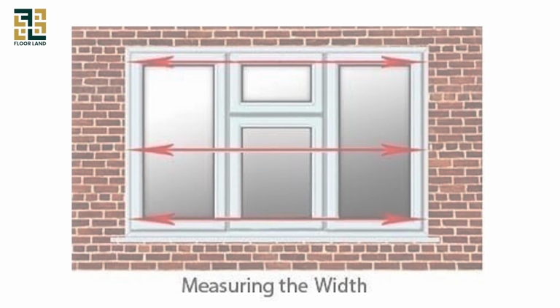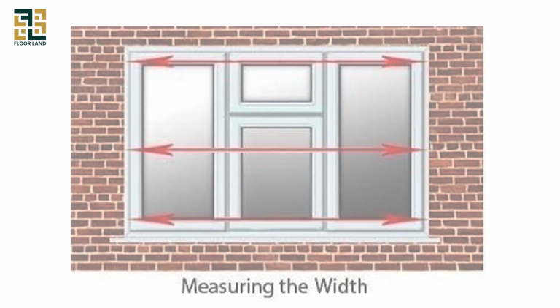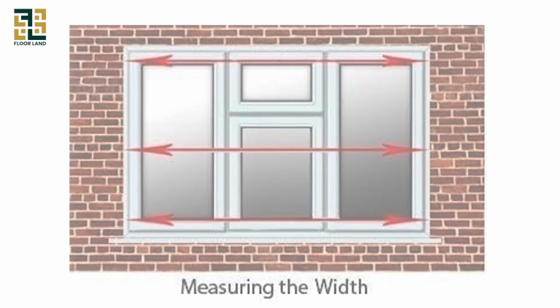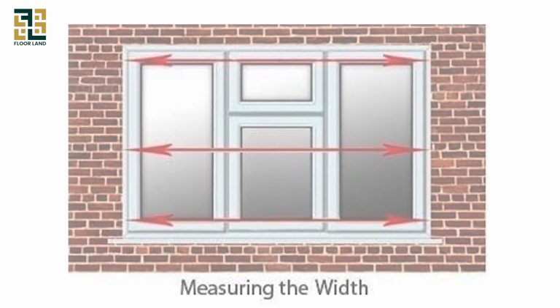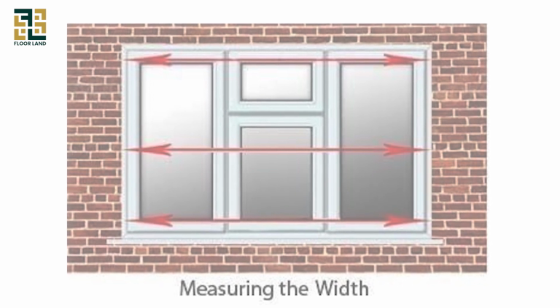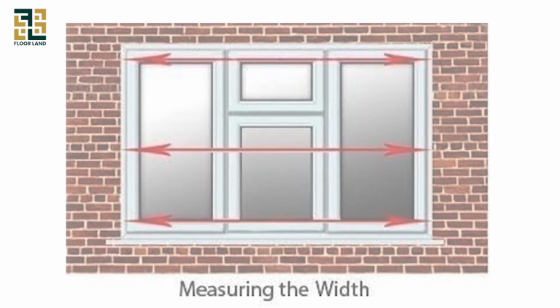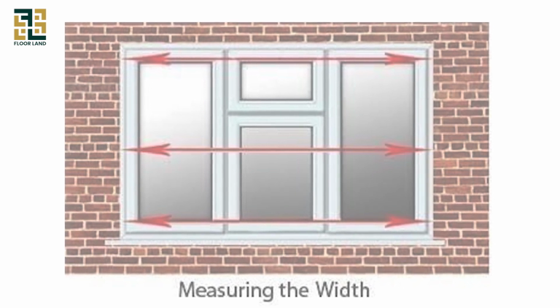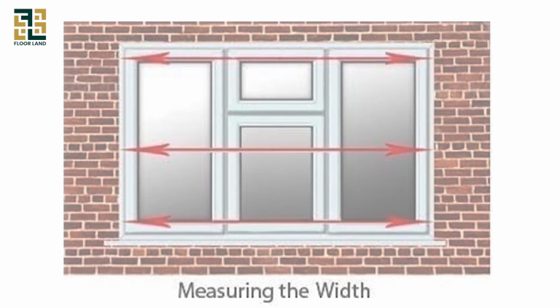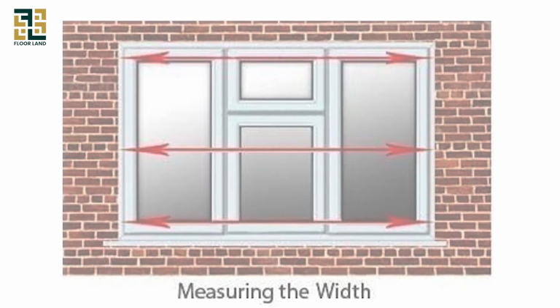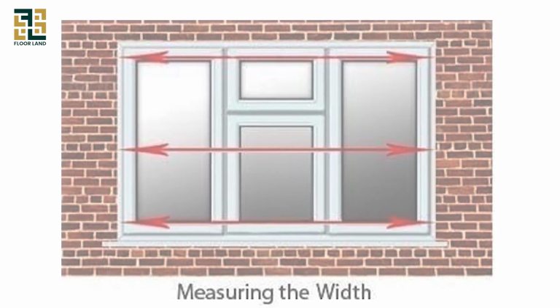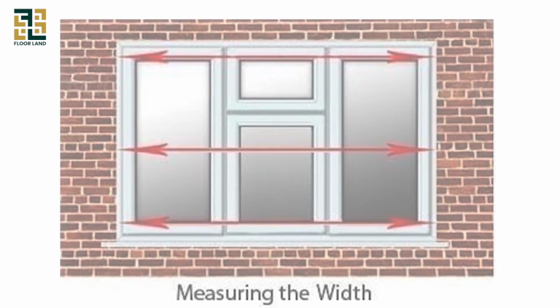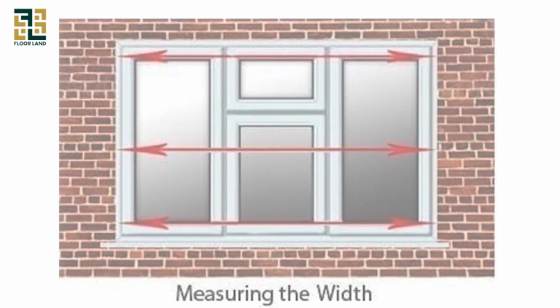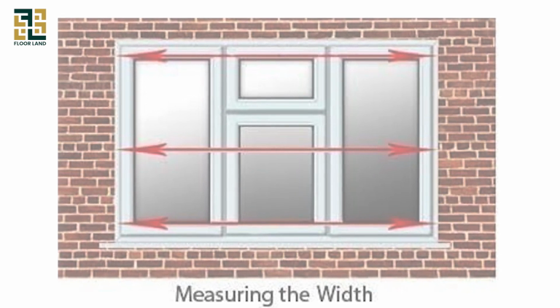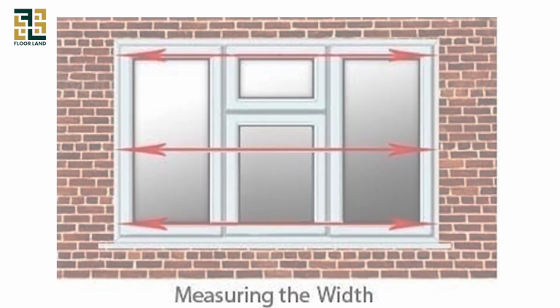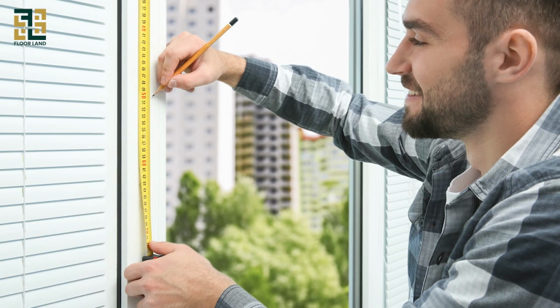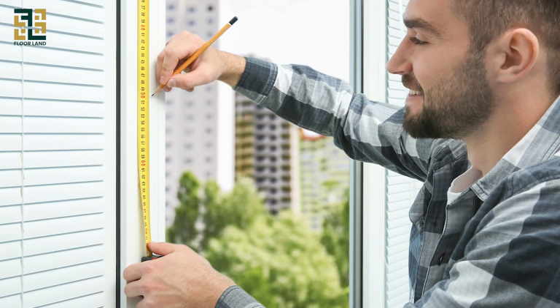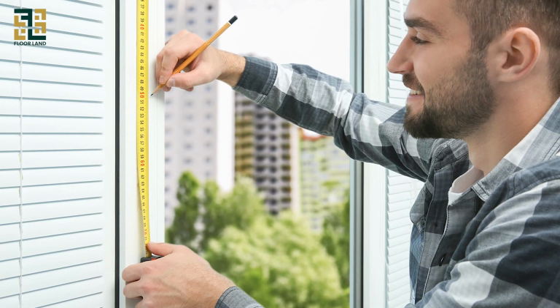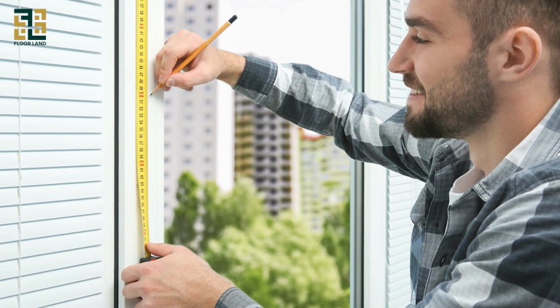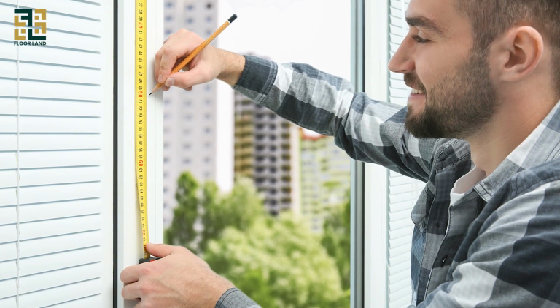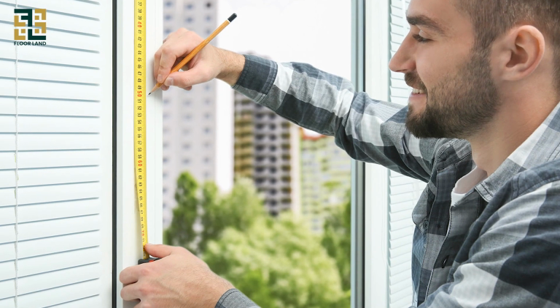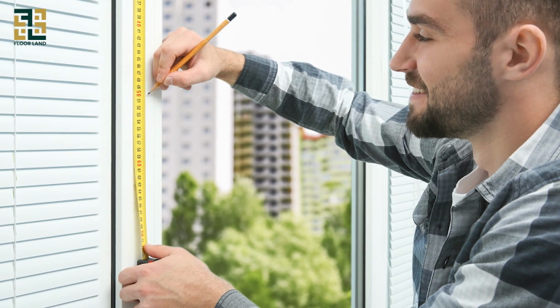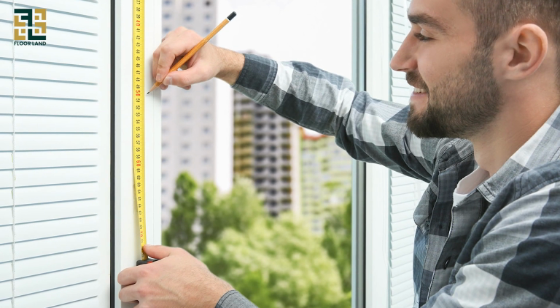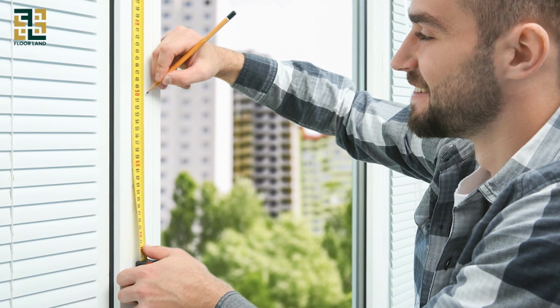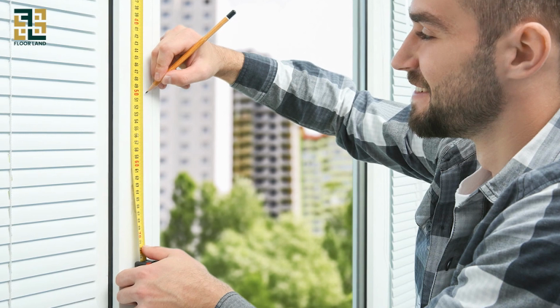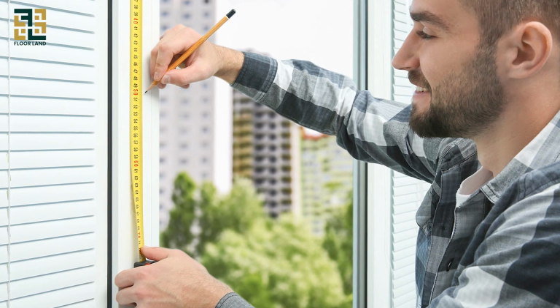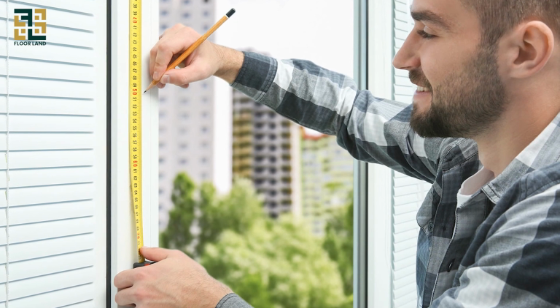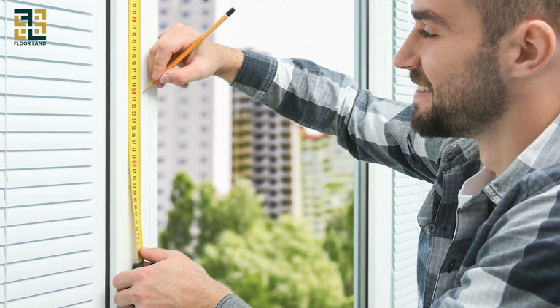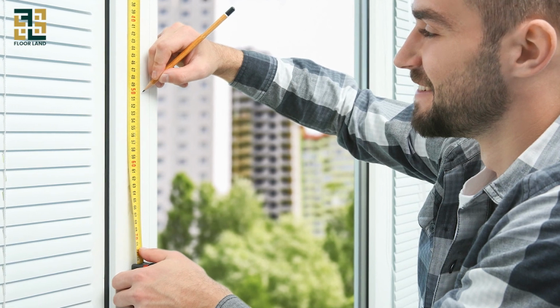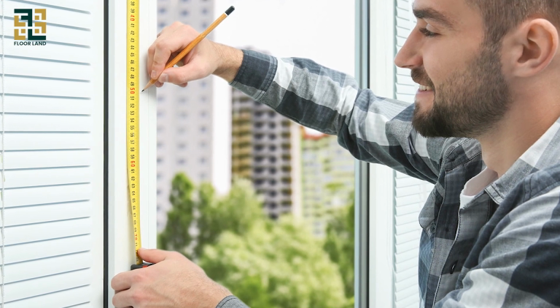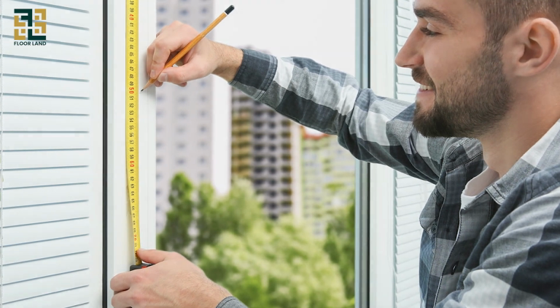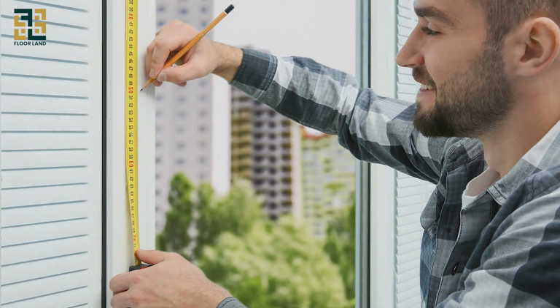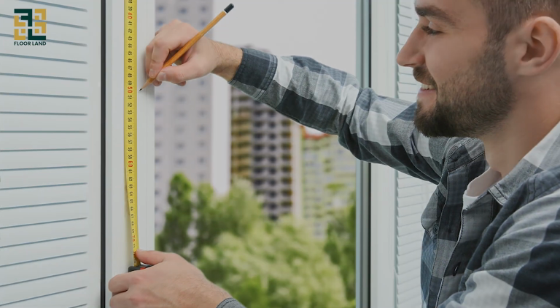And the left, middle, and right for the height. Write down the smallest width and height measurements to ensure the blinds will fit perfectly.